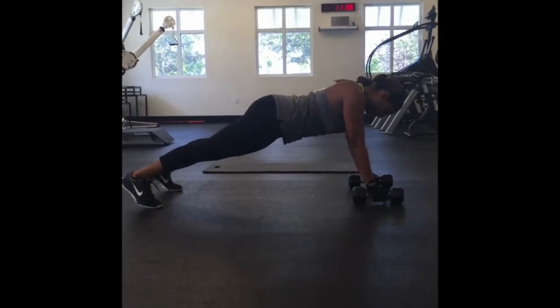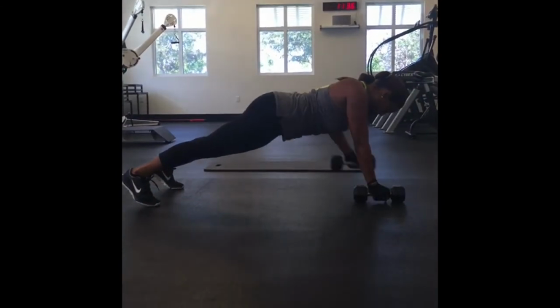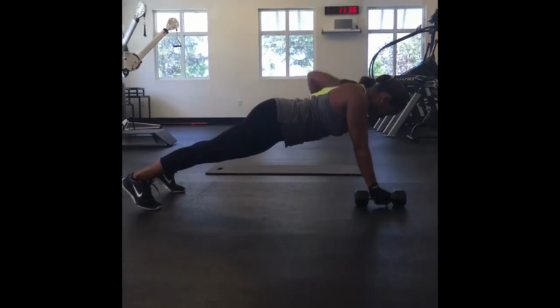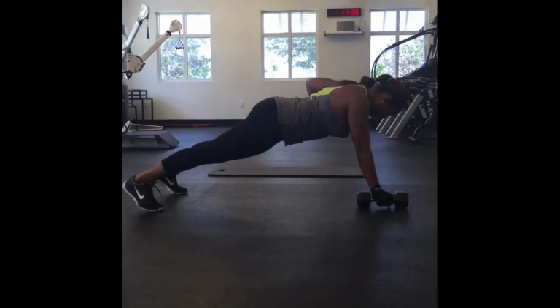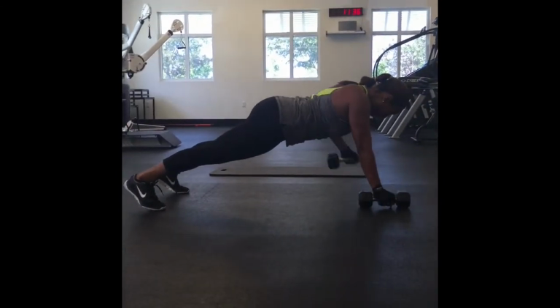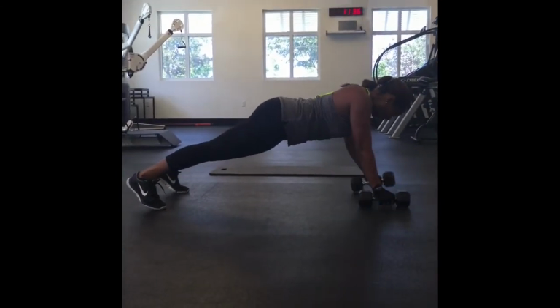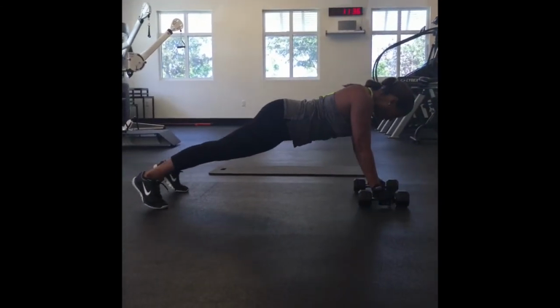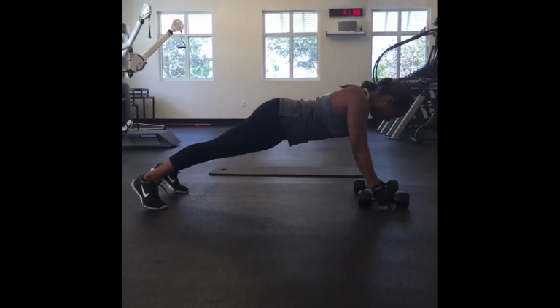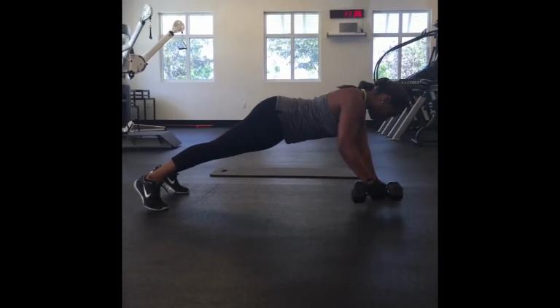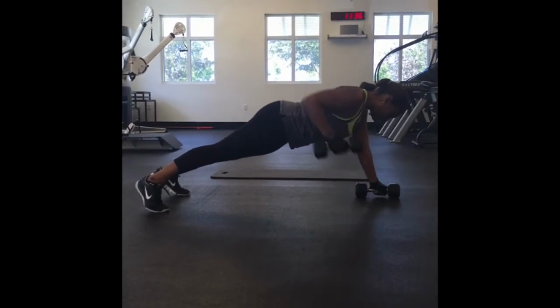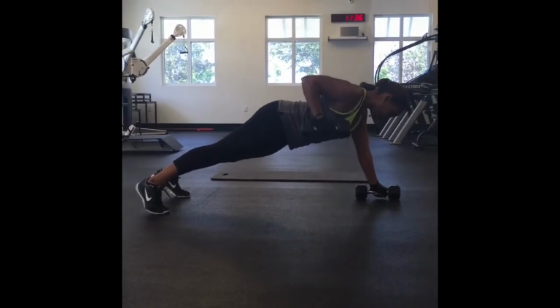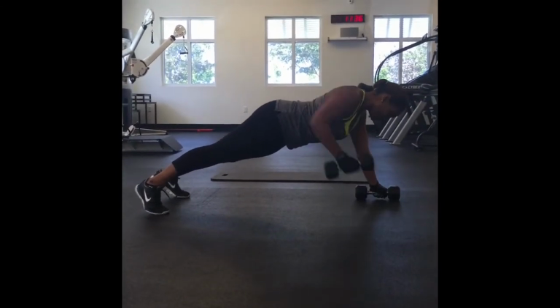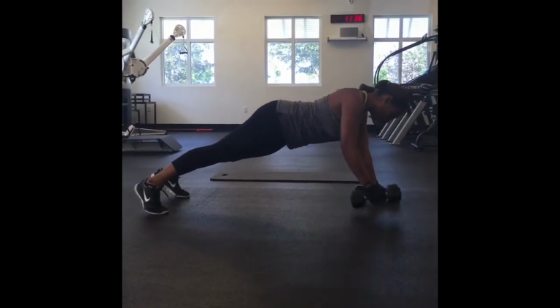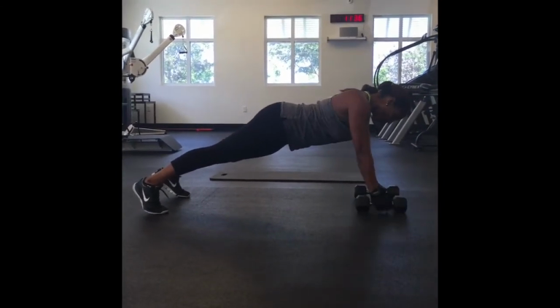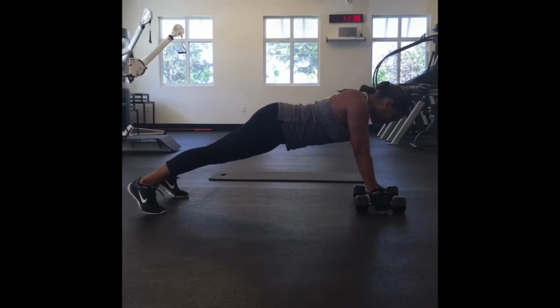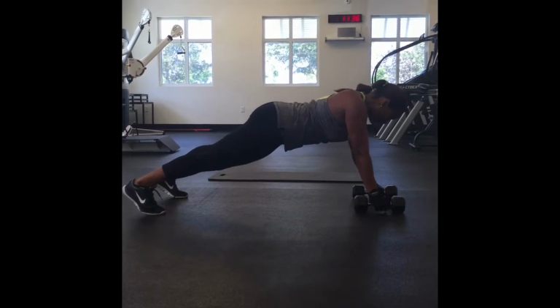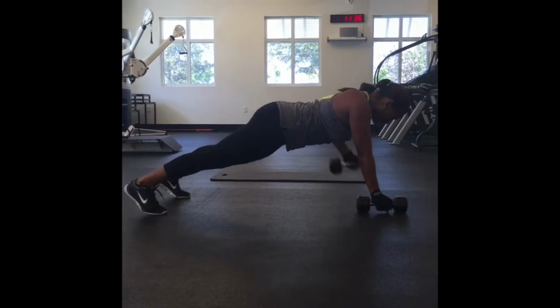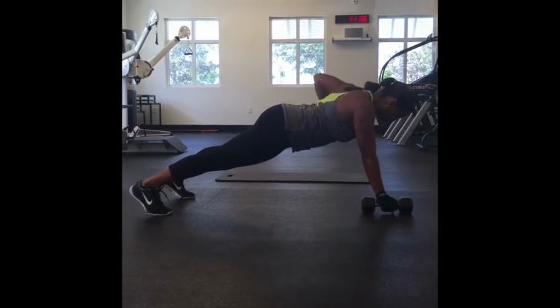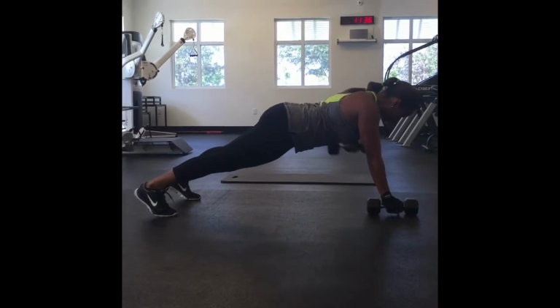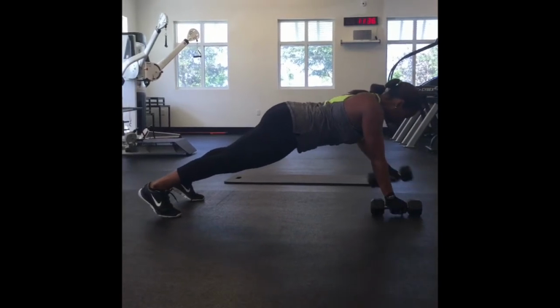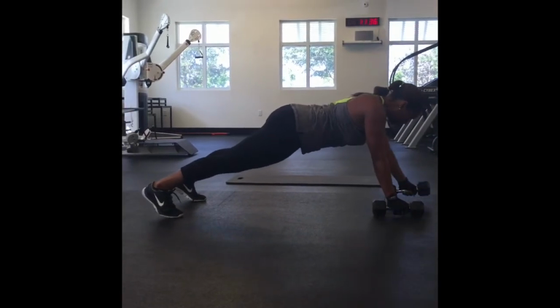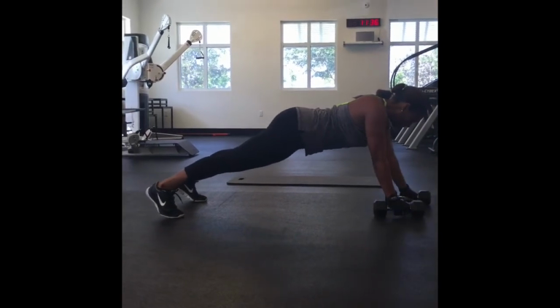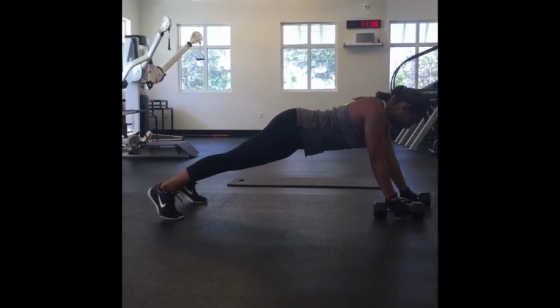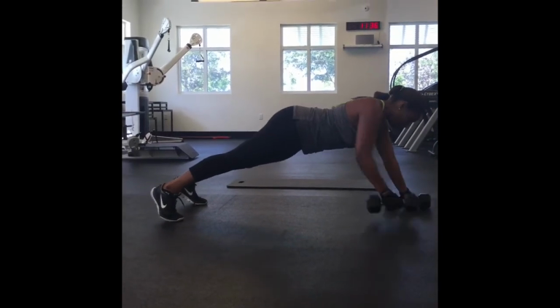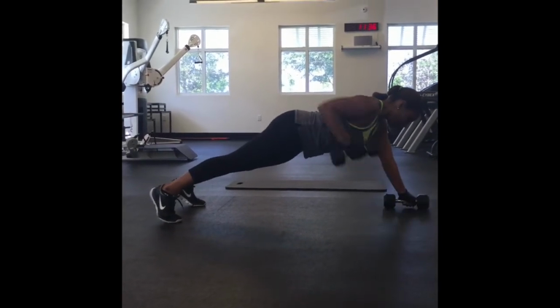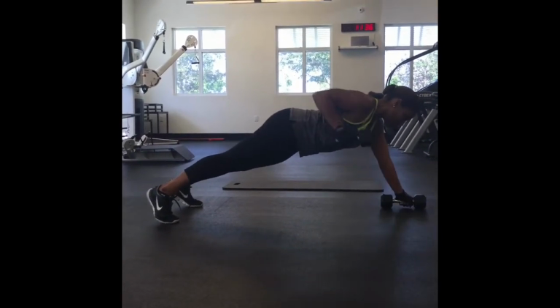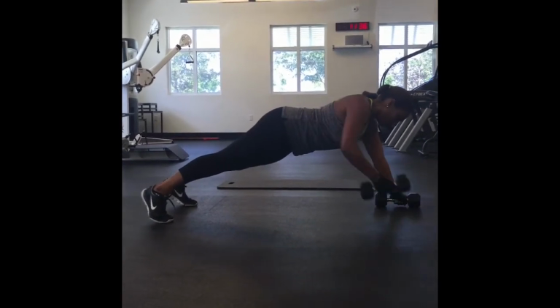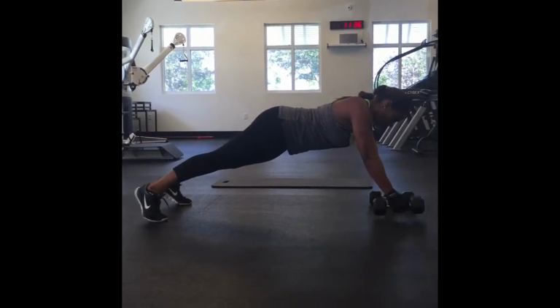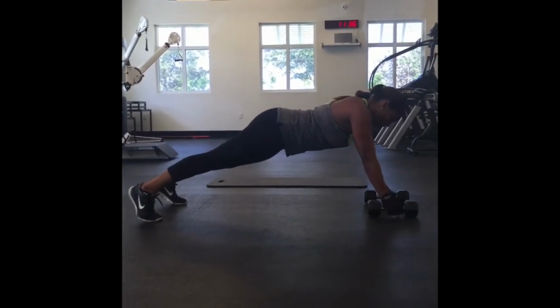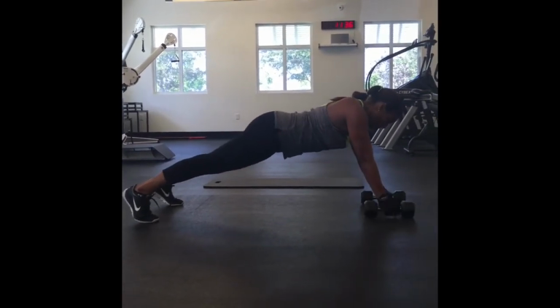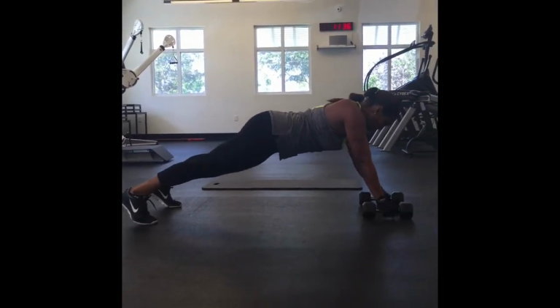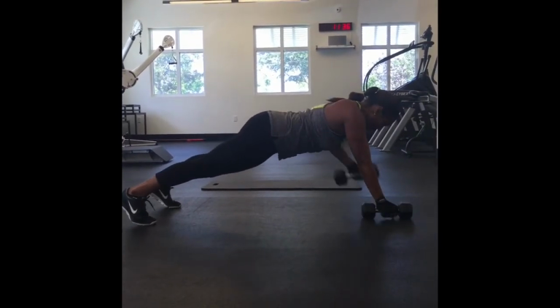Now we're doing a renegade row, so you're alternating your arms. We're going for five each side, ten total.